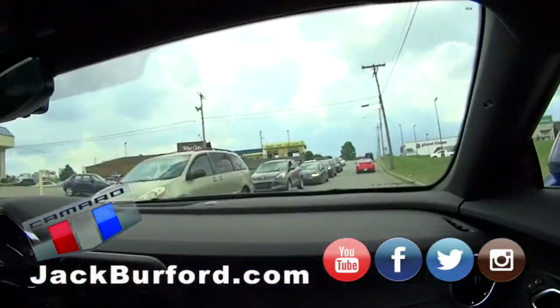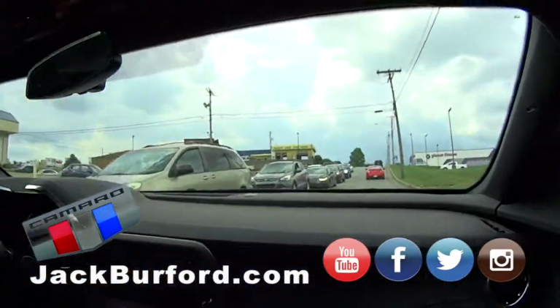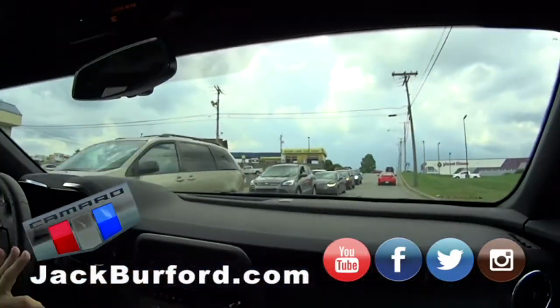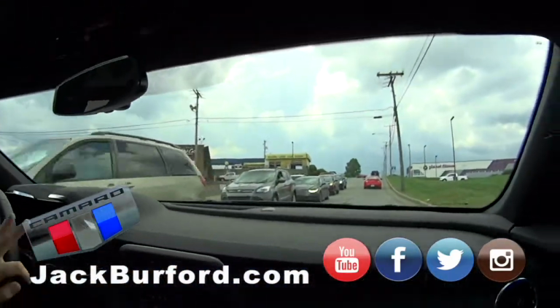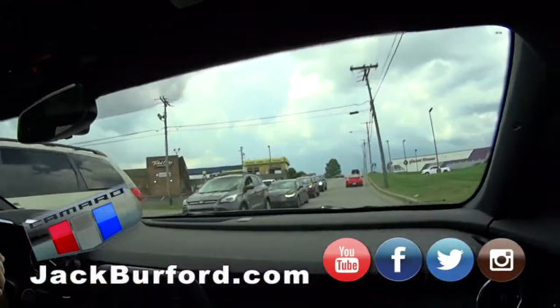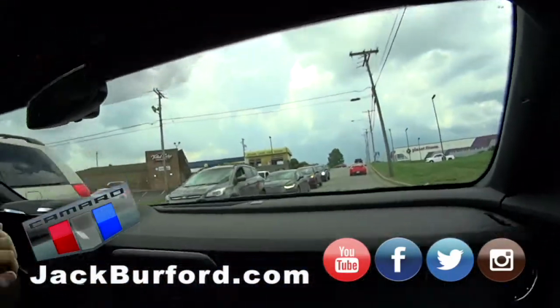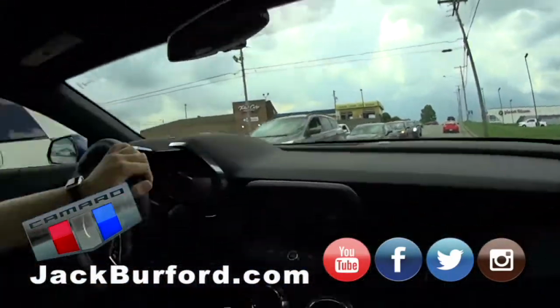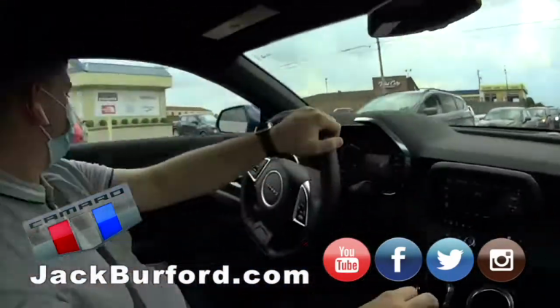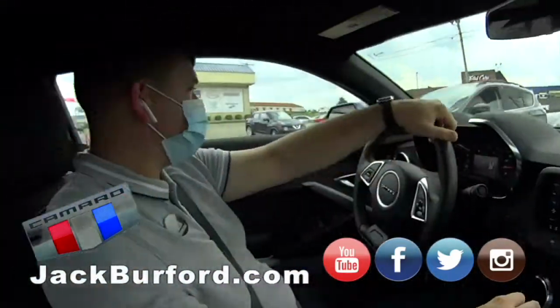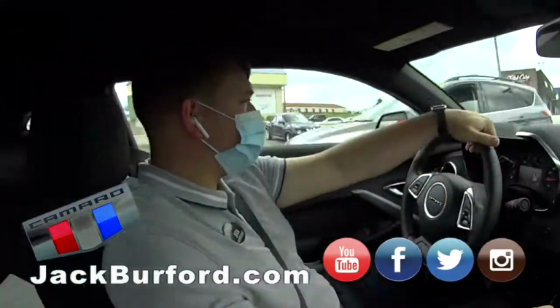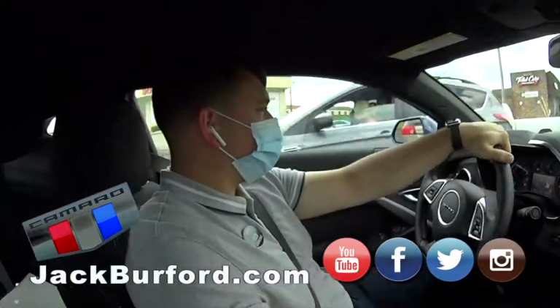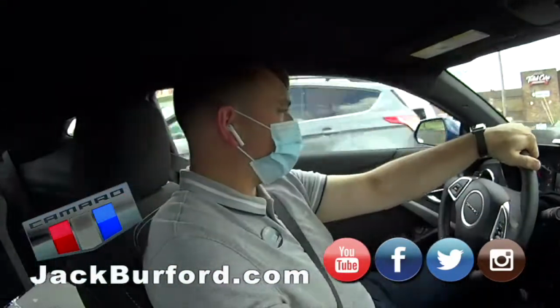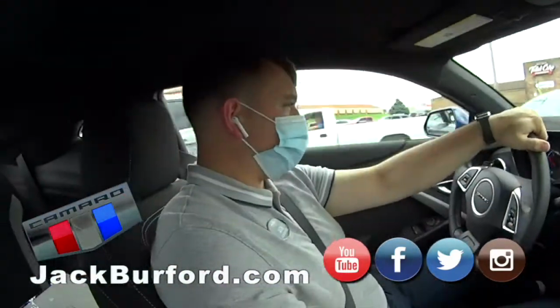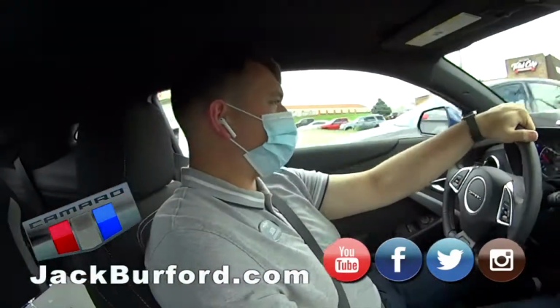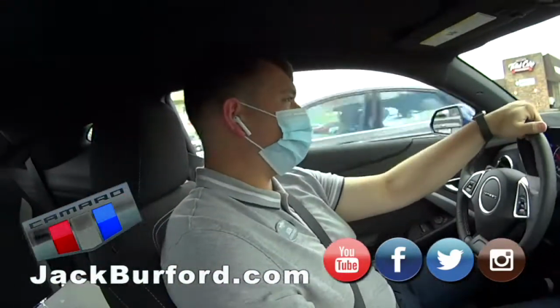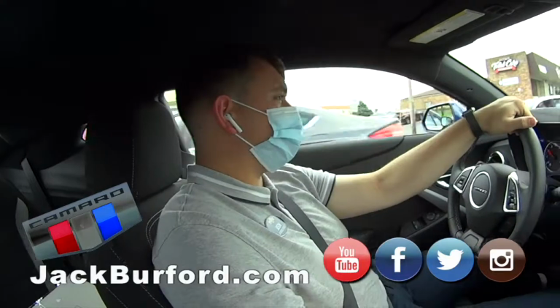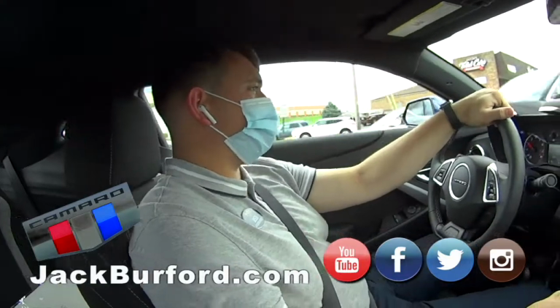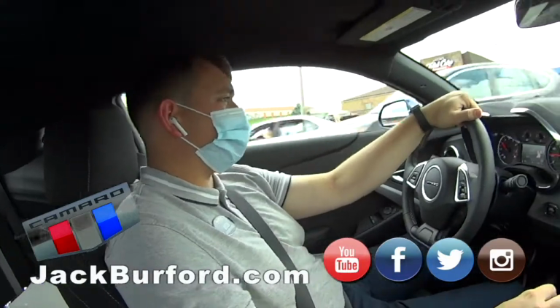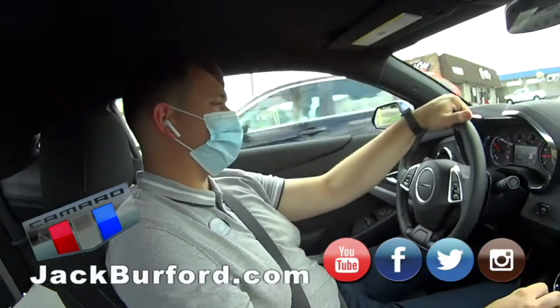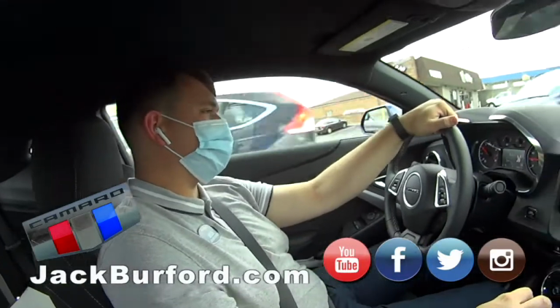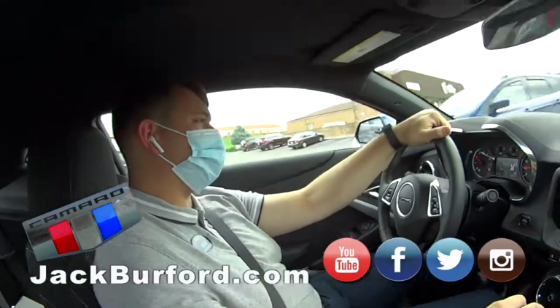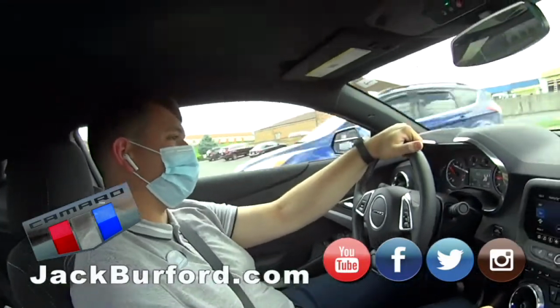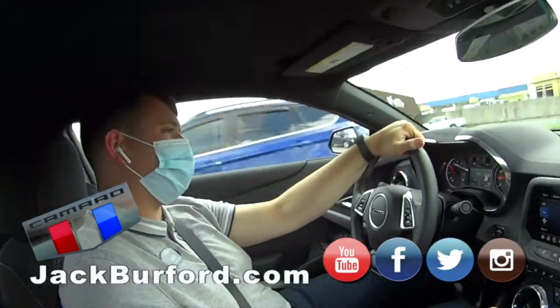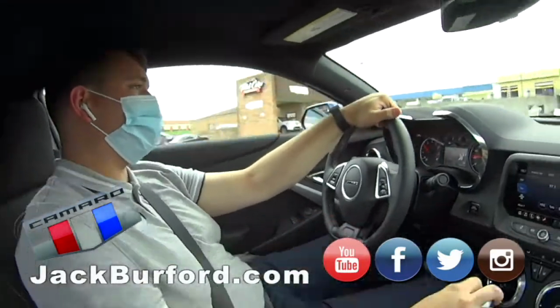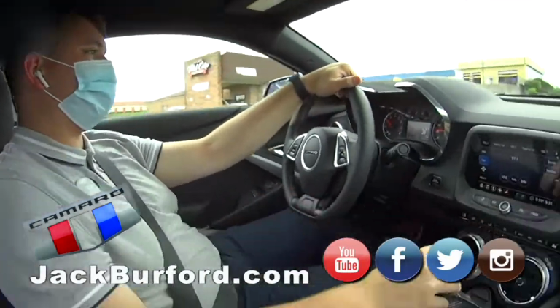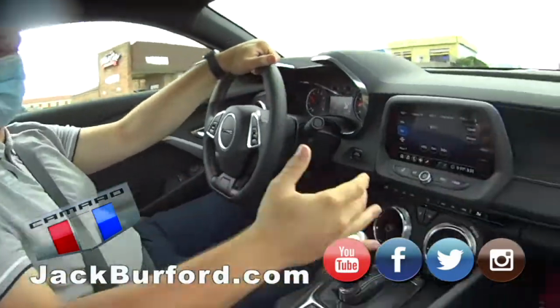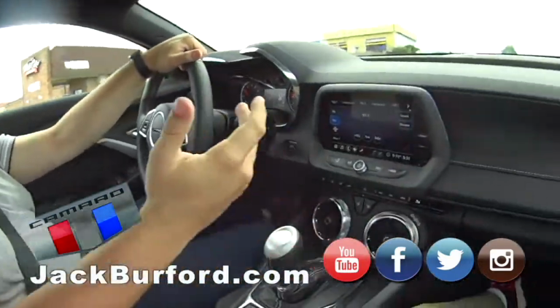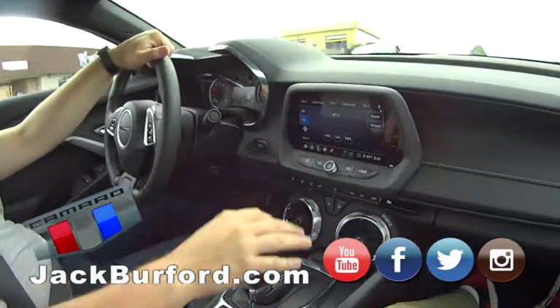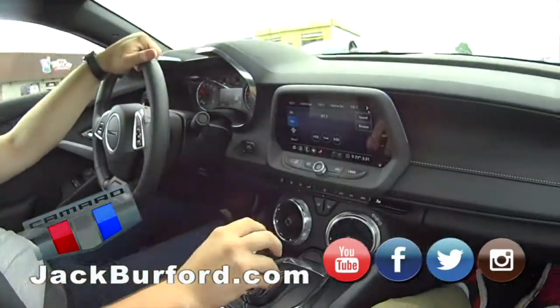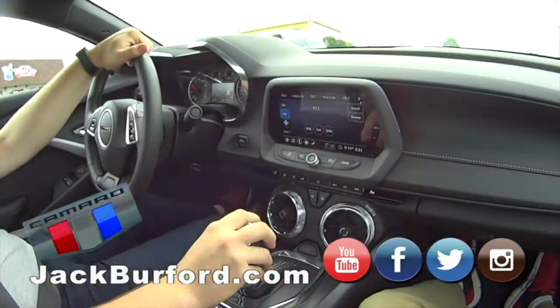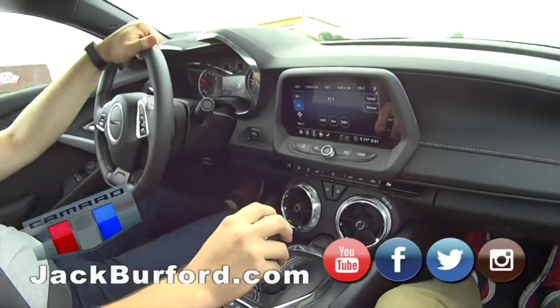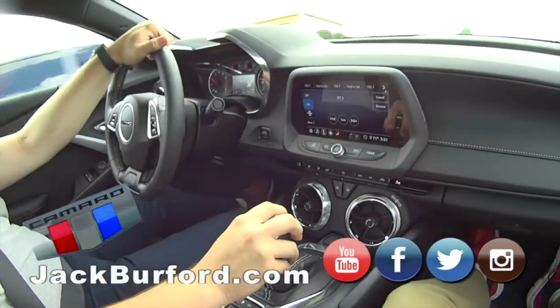It's 300 horsepower, six cylinder, 10-speed automatic, so you still get good gas mileage.